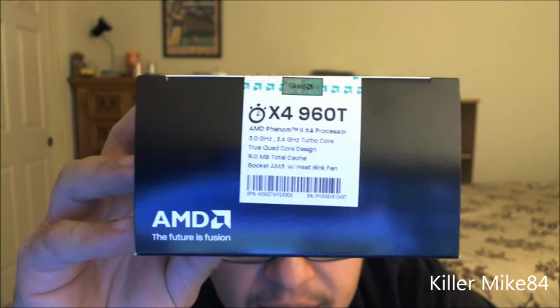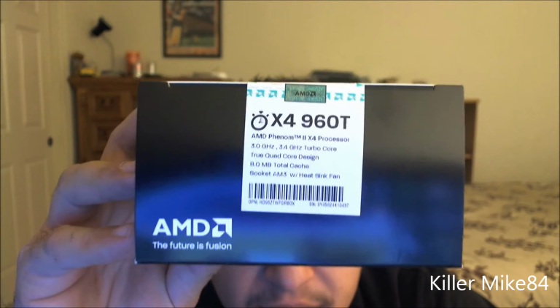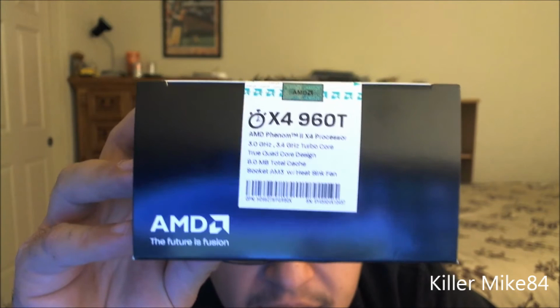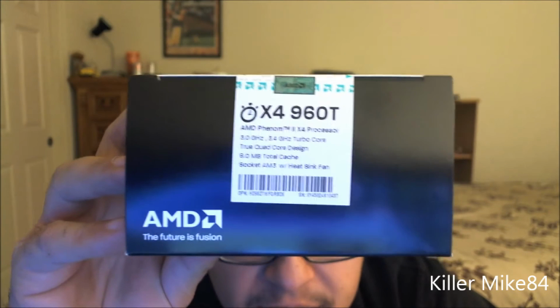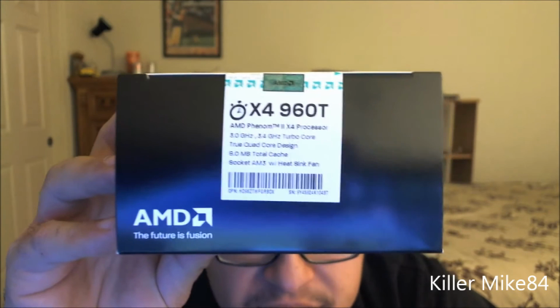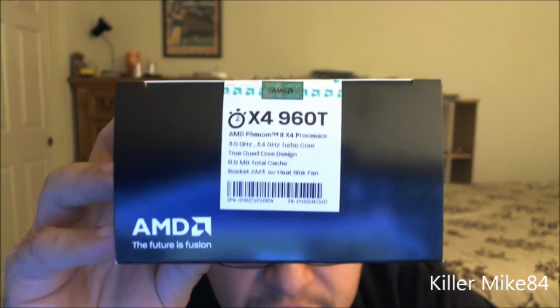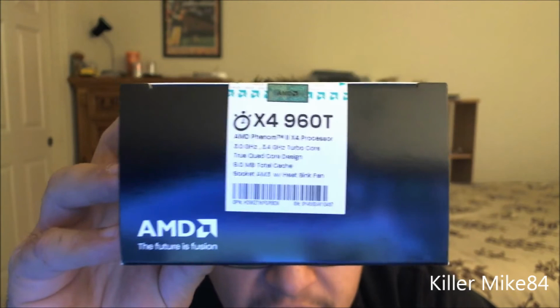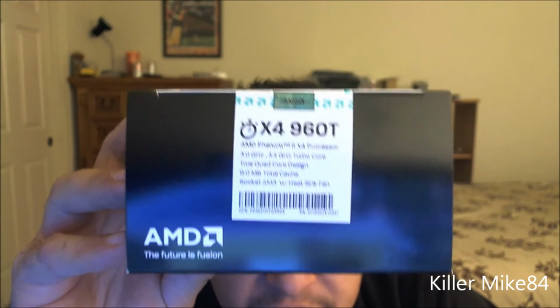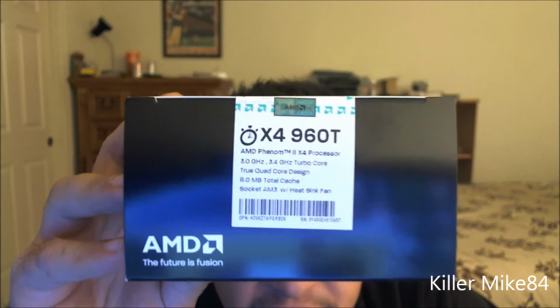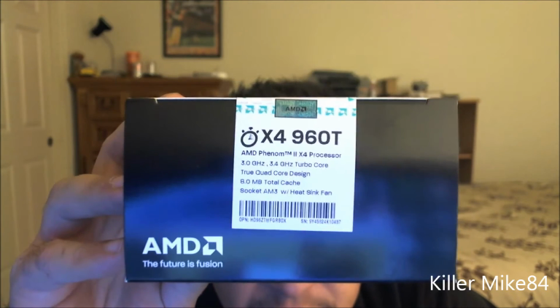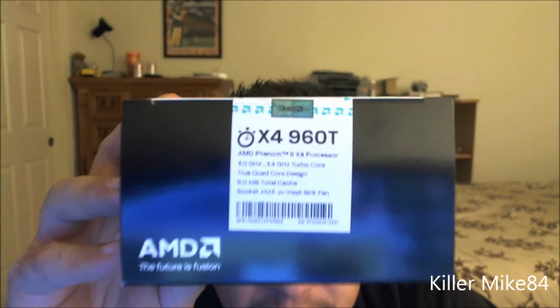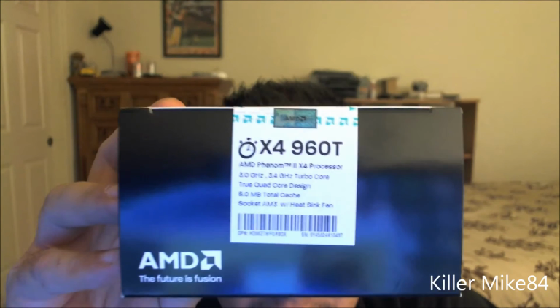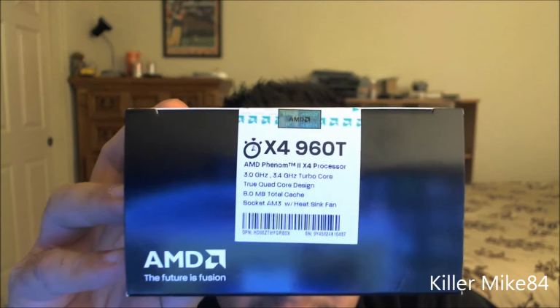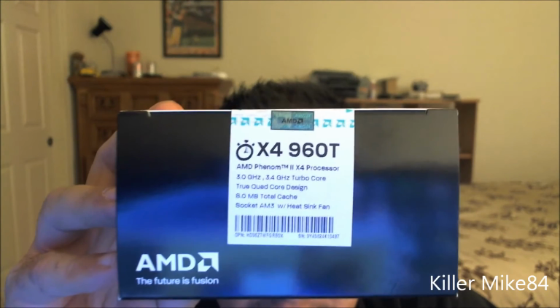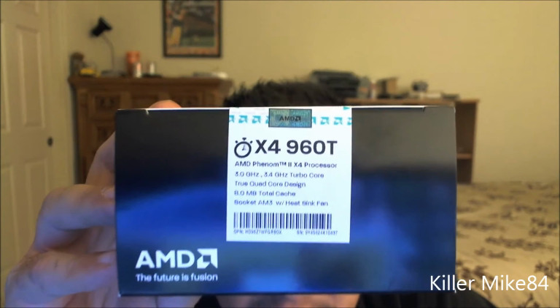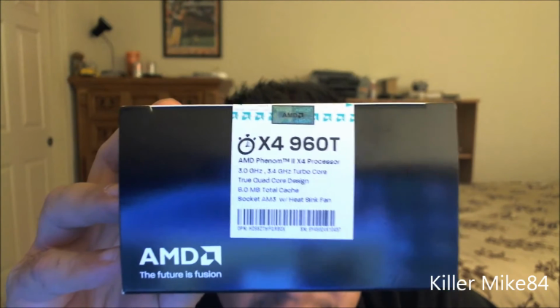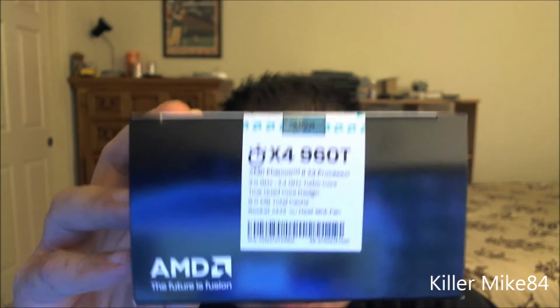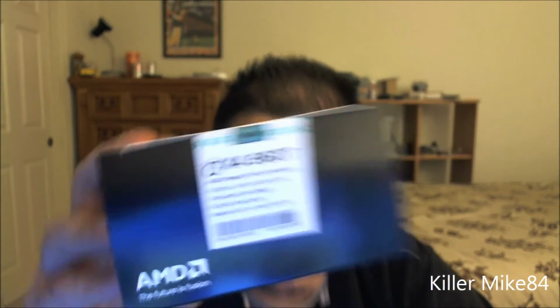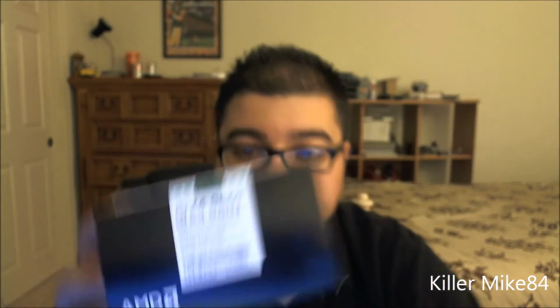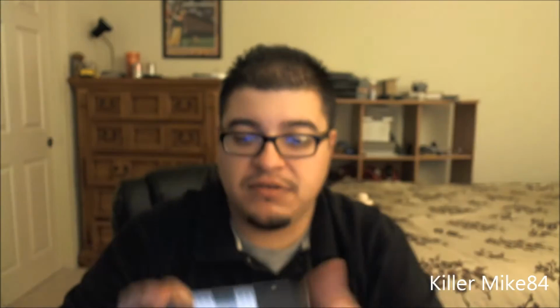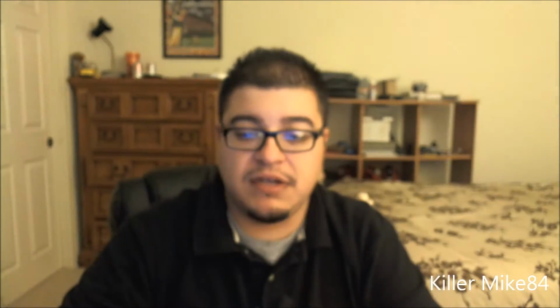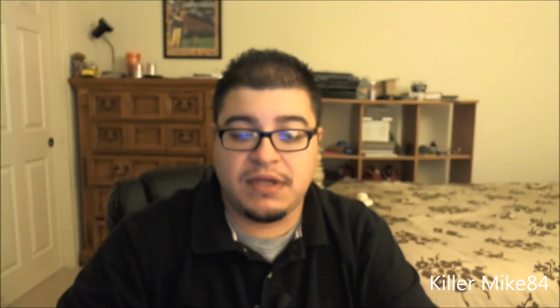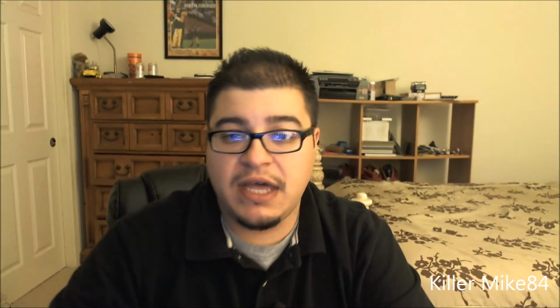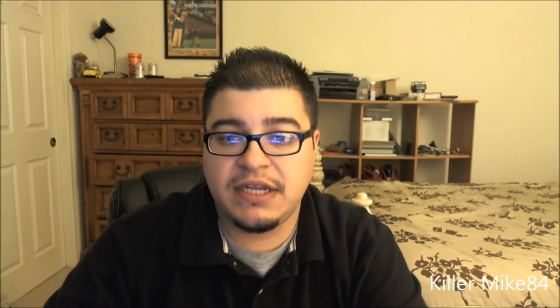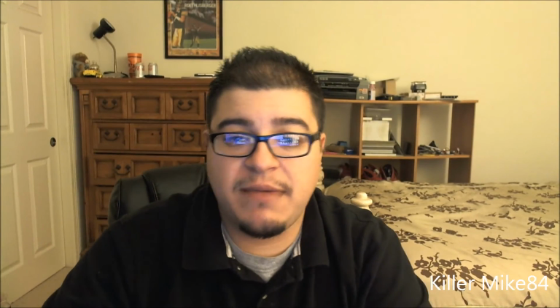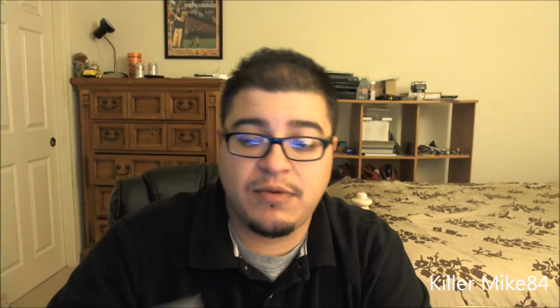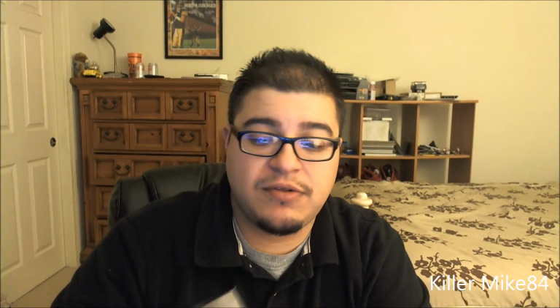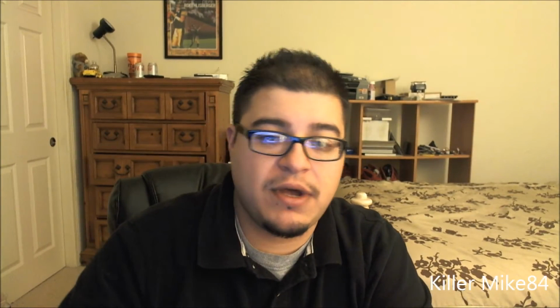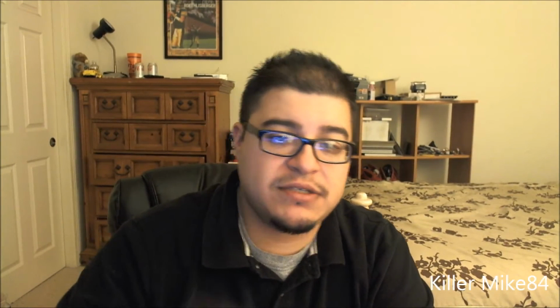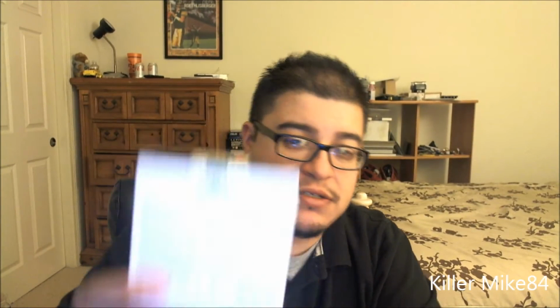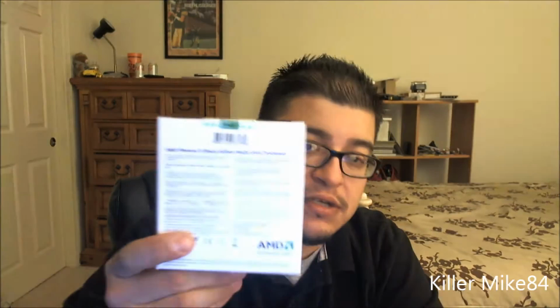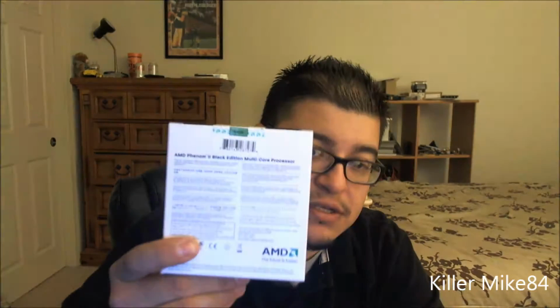So it's 3GHz base, 3.4GHz turbo boost, true quad-core, 8MB of total cache, 8.3 with HyperTransport. And I'm glad that it came in the retail box.